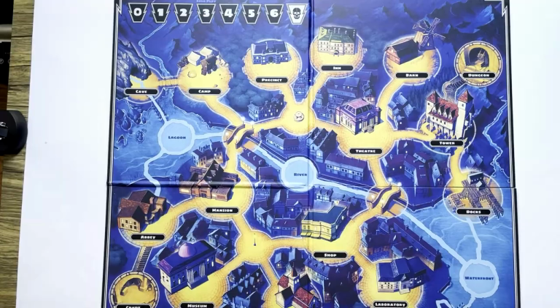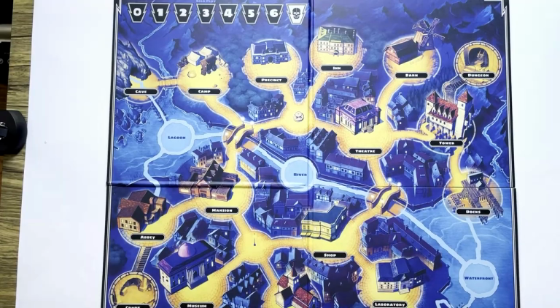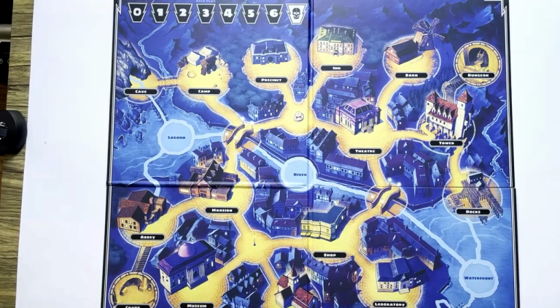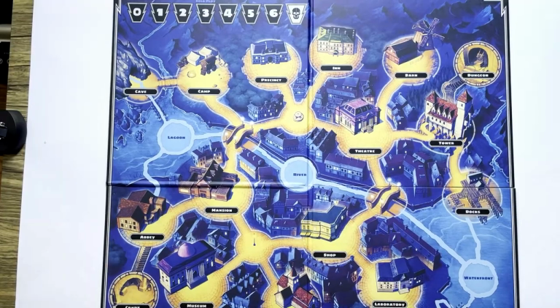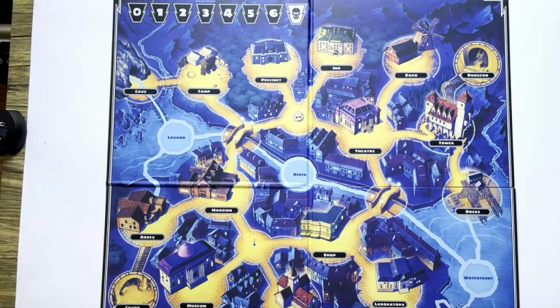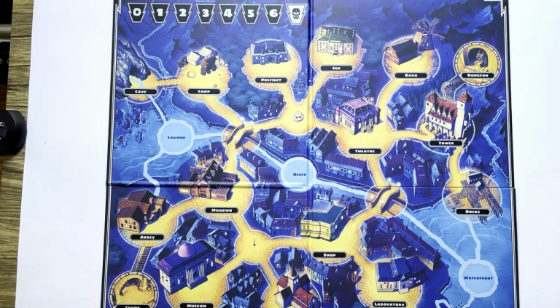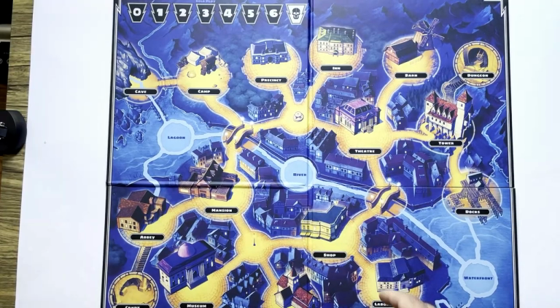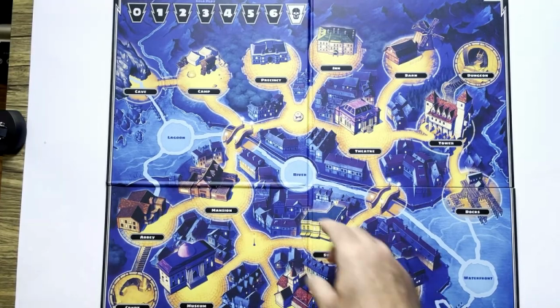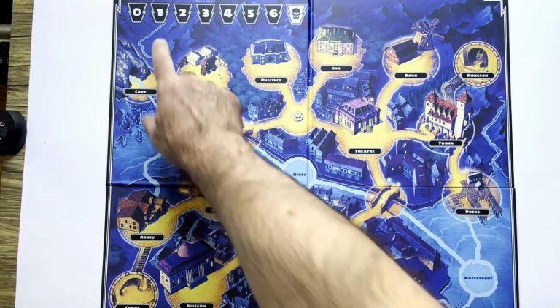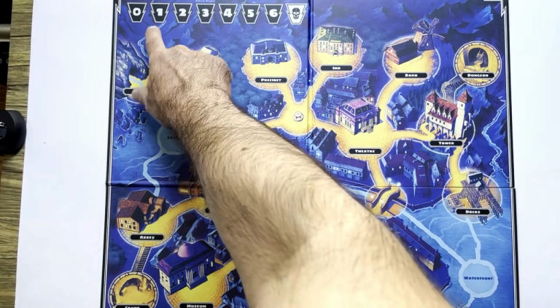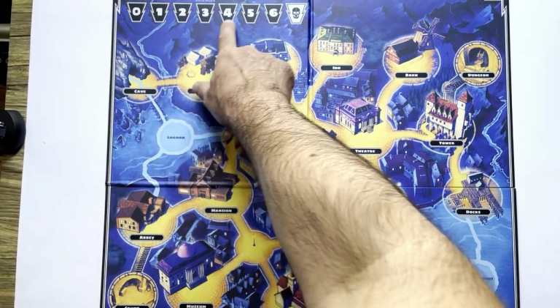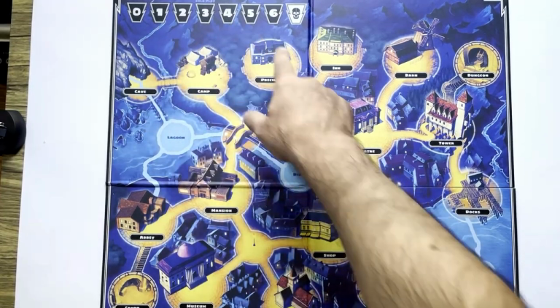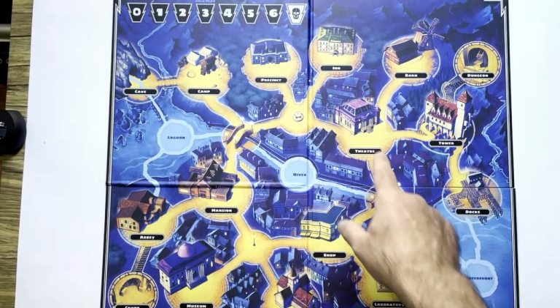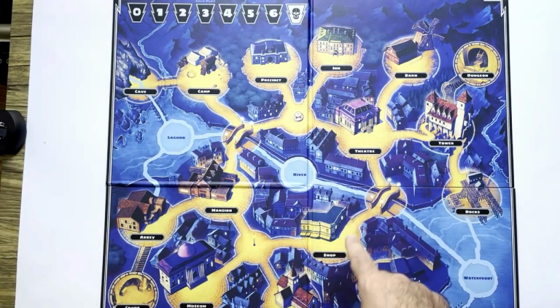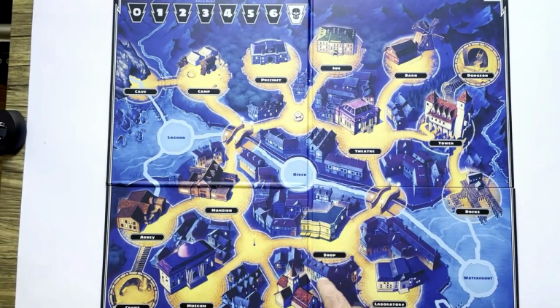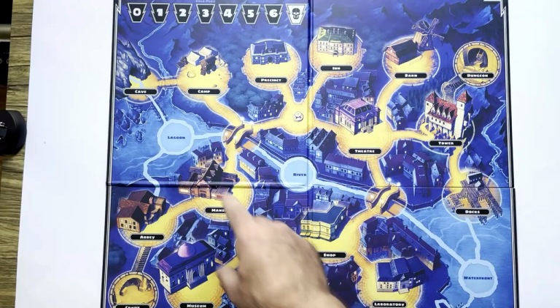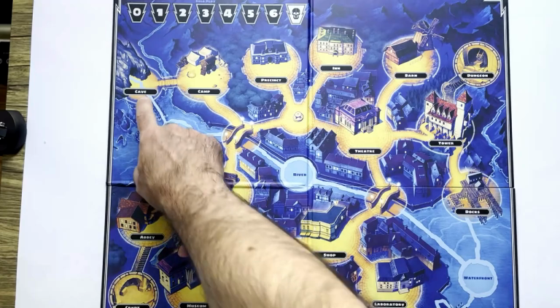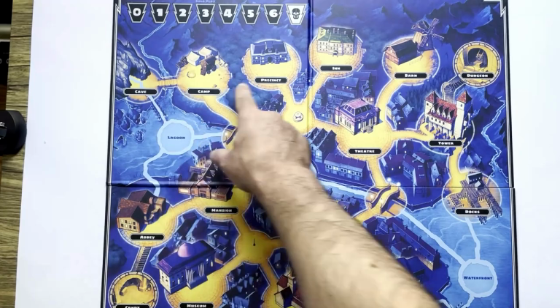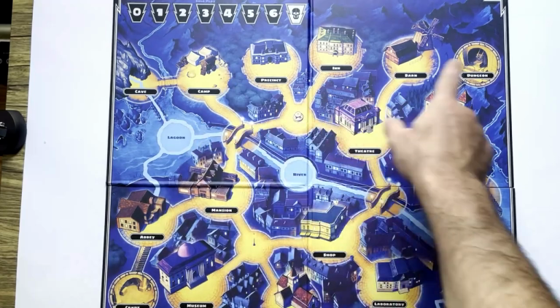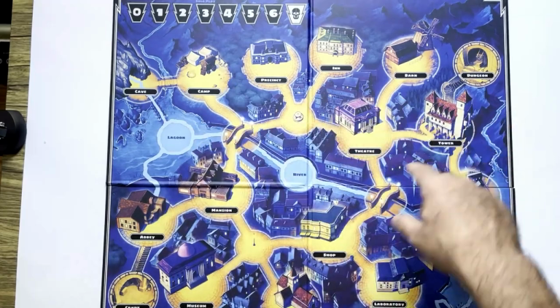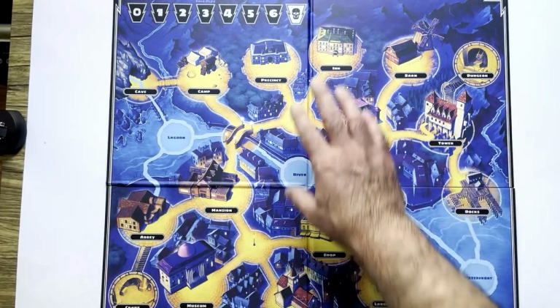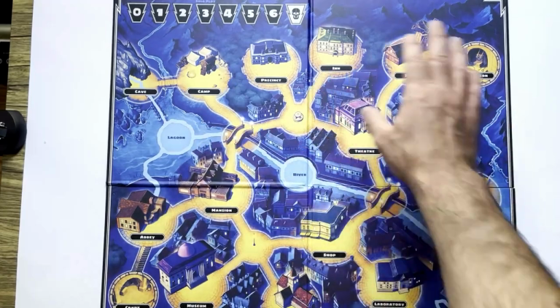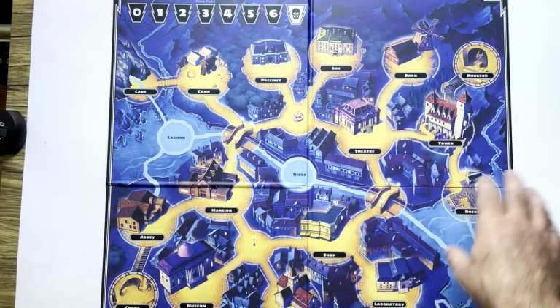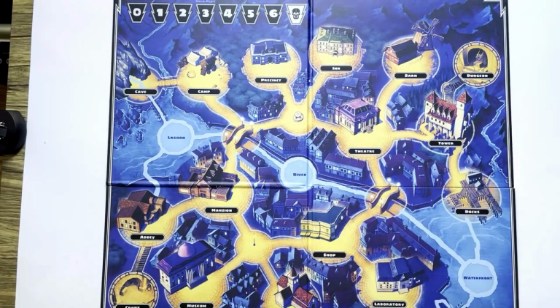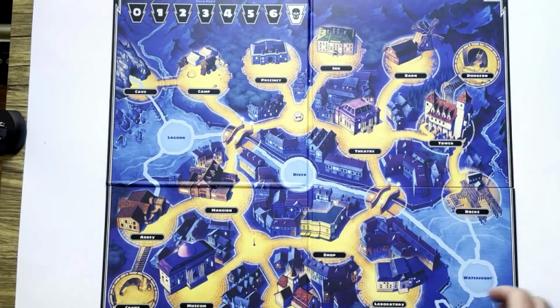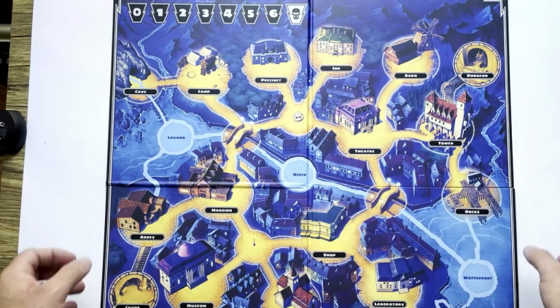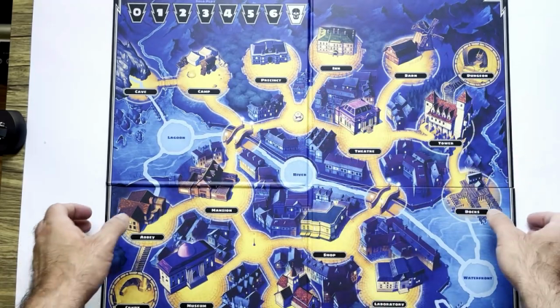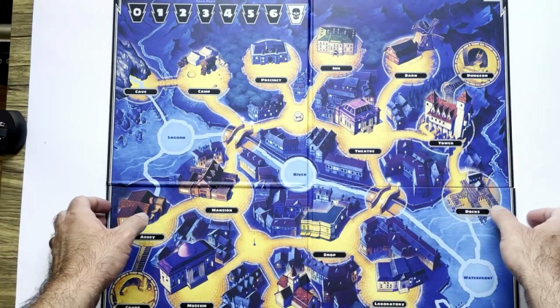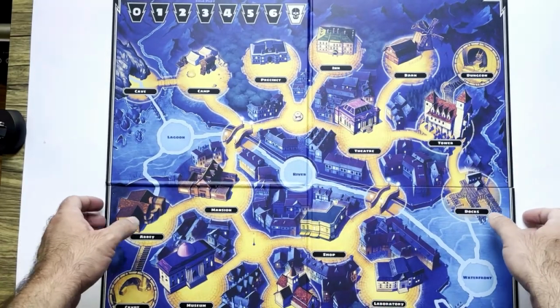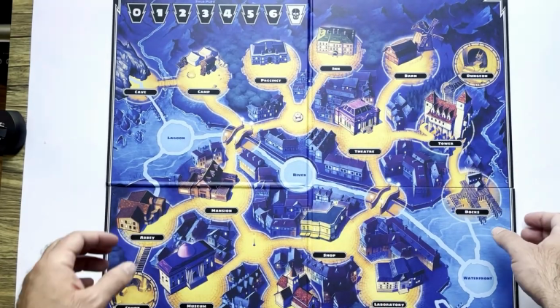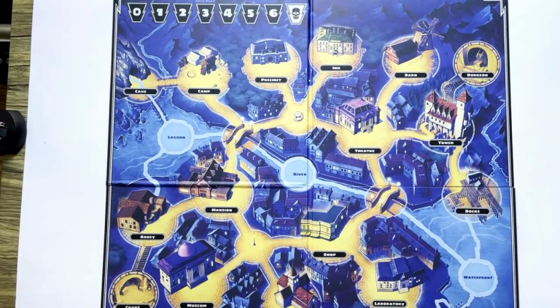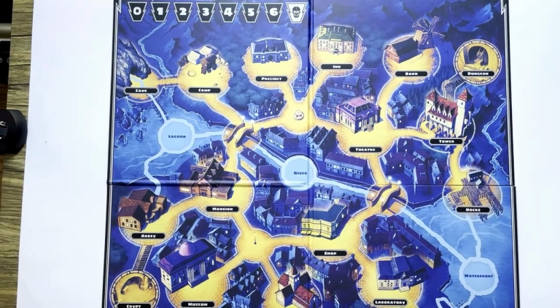It's a nice-sized board. You have a solo play tracker up here. Different areas on the map: cave, camp, precinct, inn, barn.